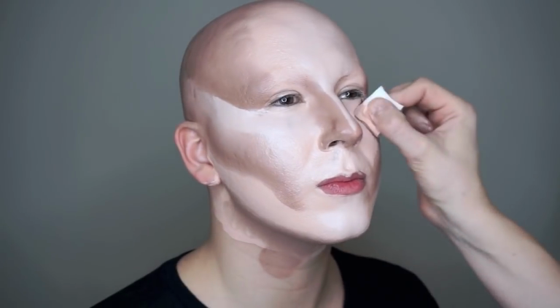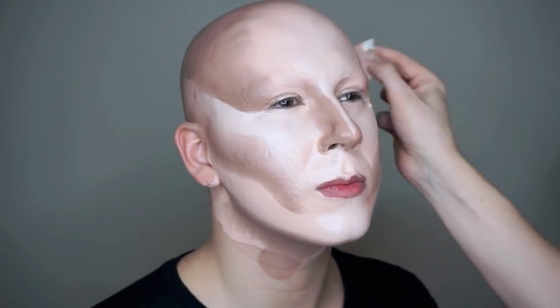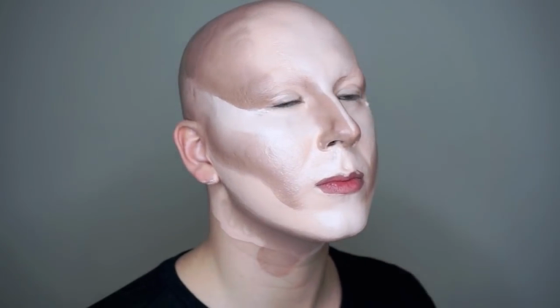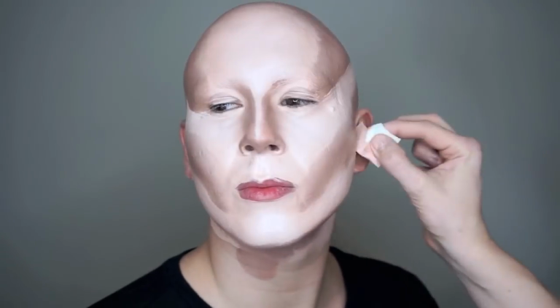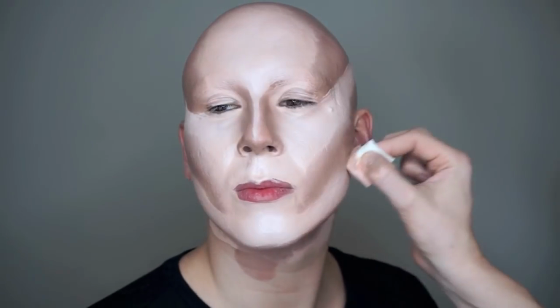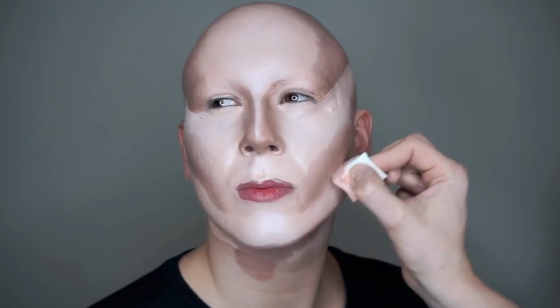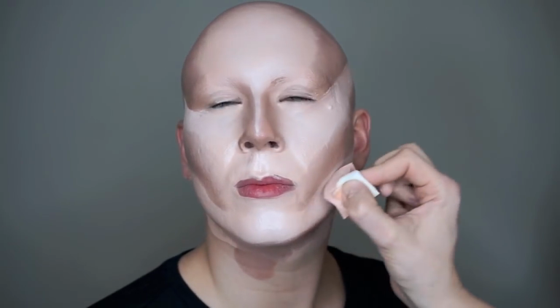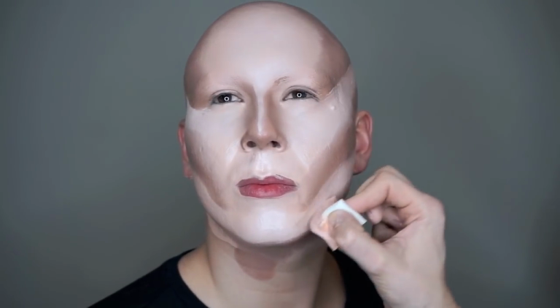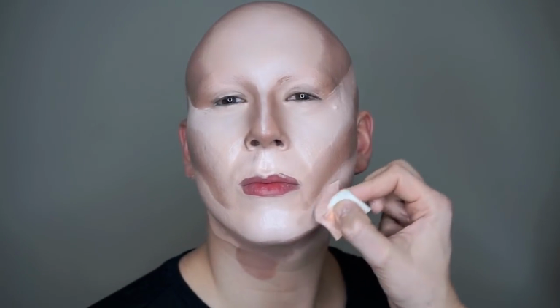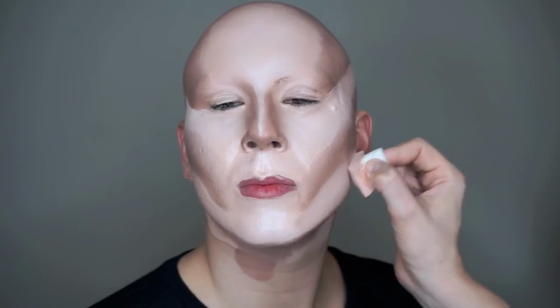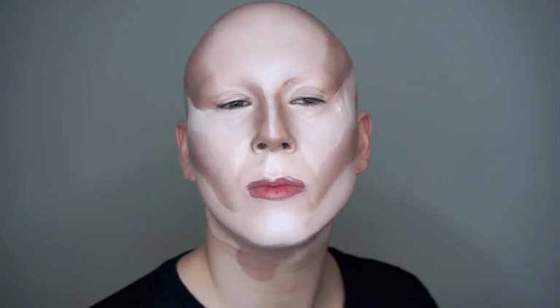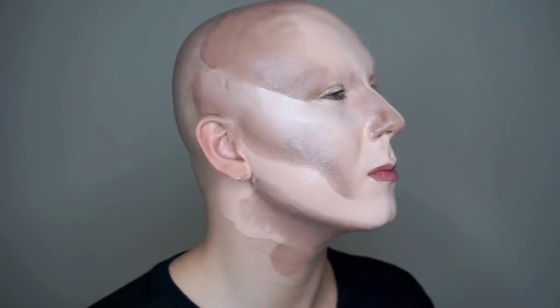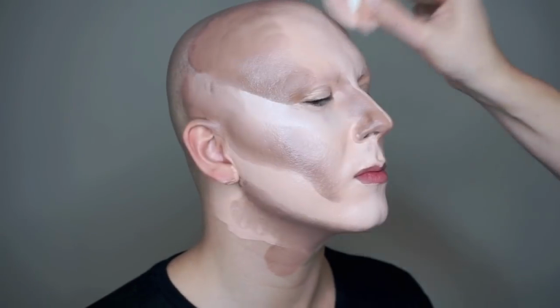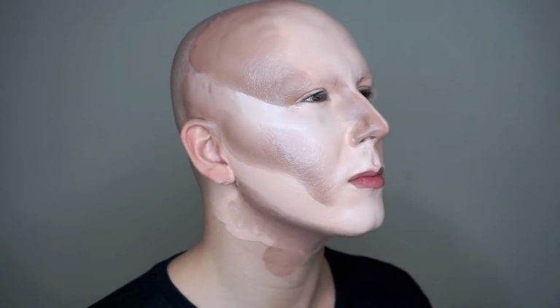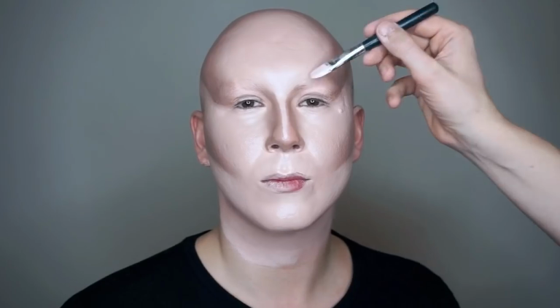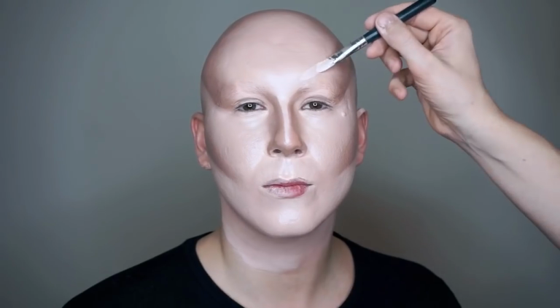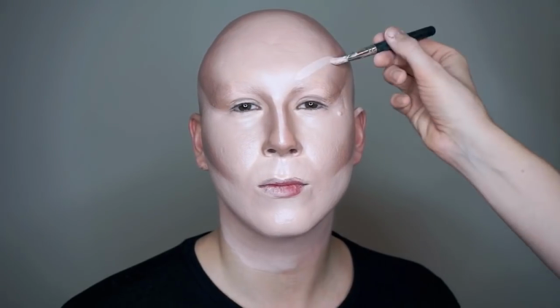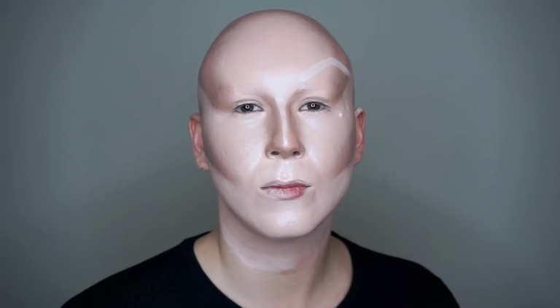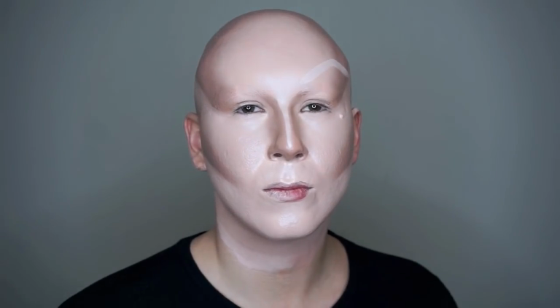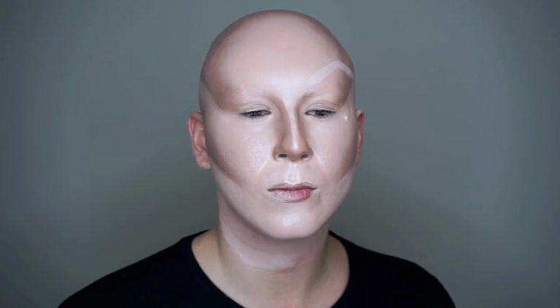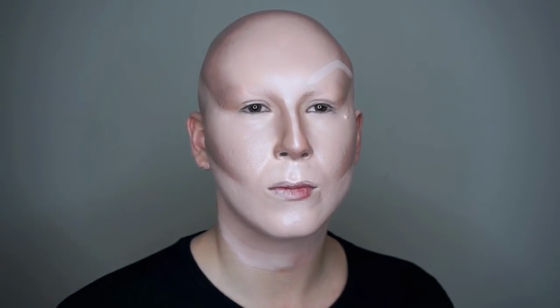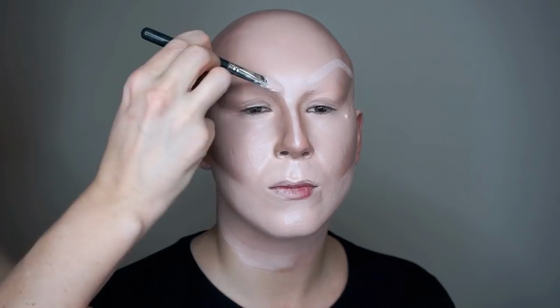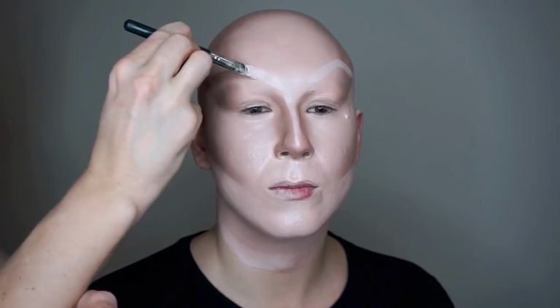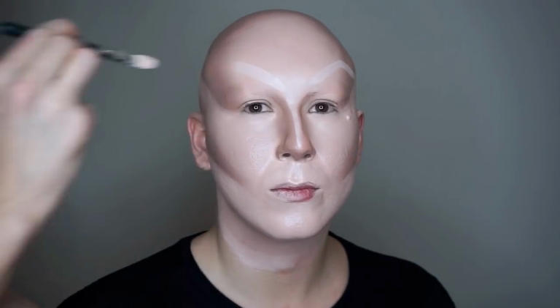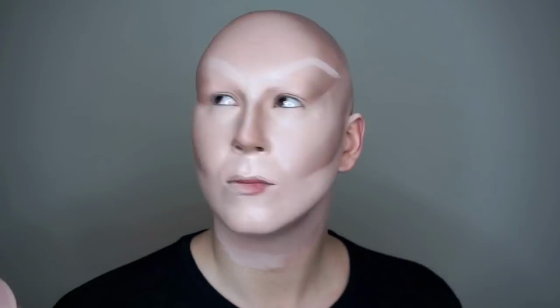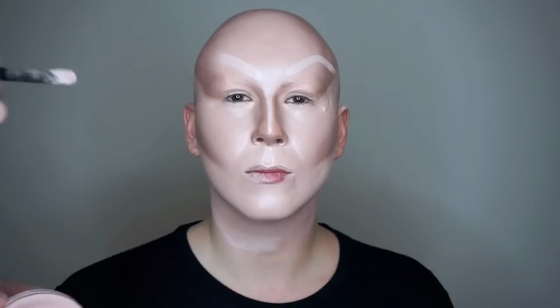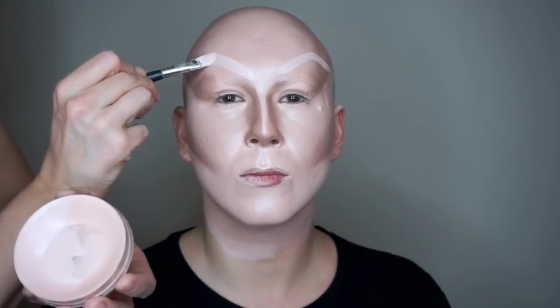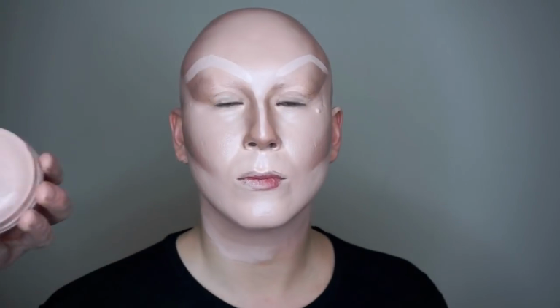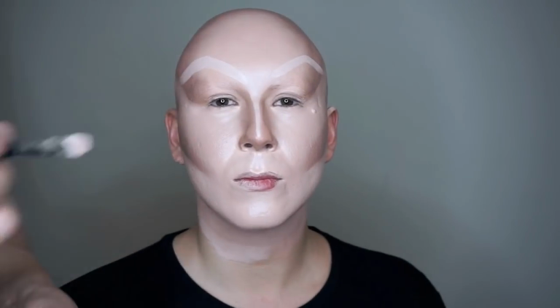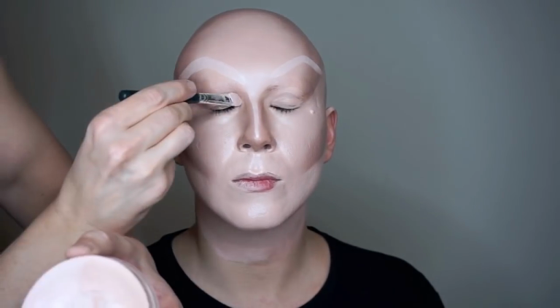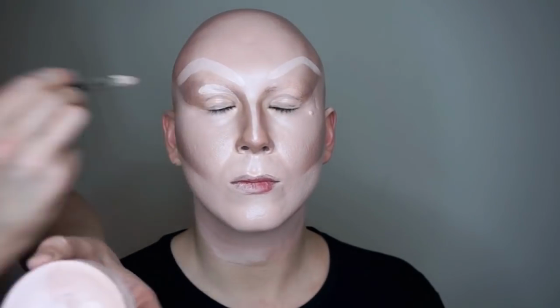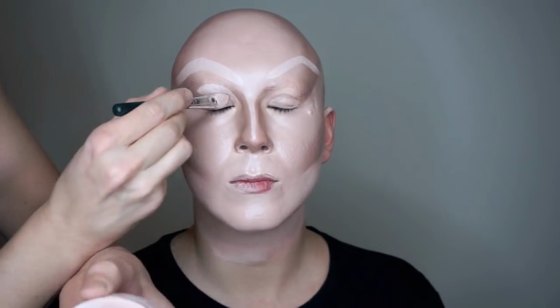We like to take our time while doing the contouring, because it's easier to finish the makeup afterwards if you have a good base.